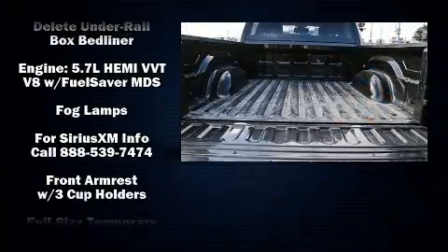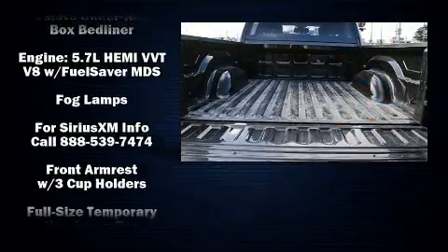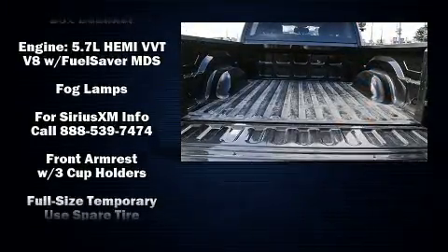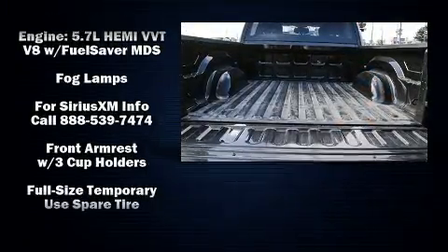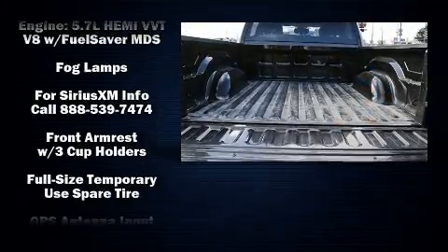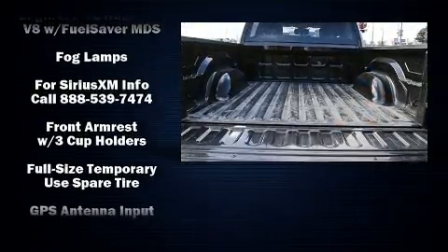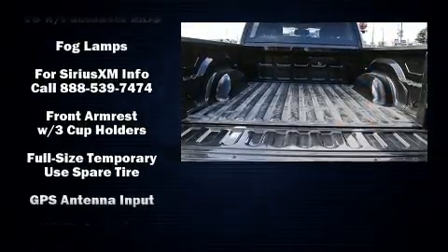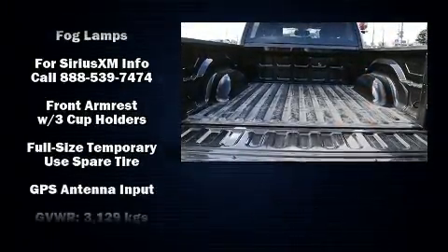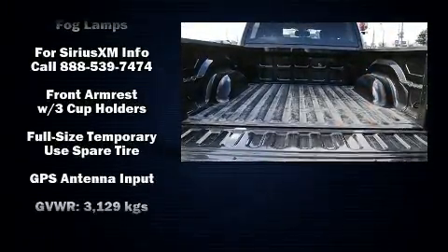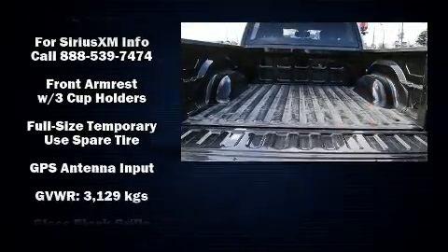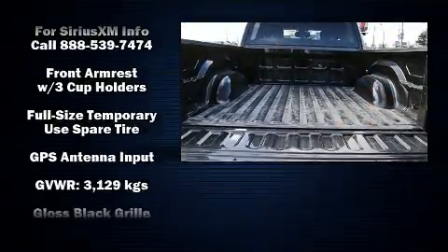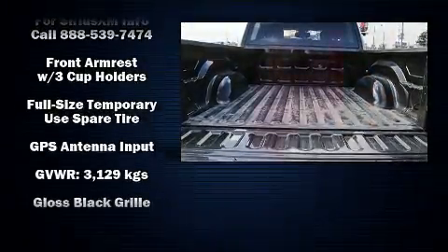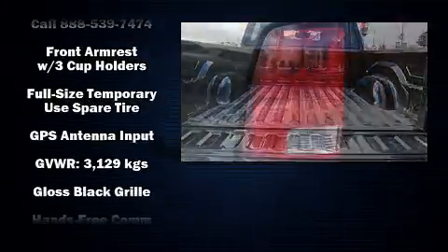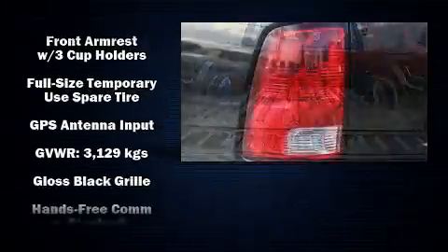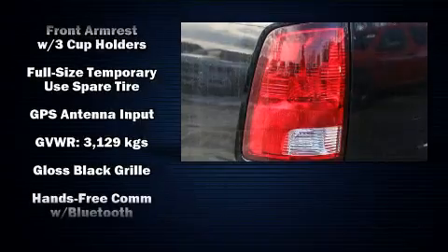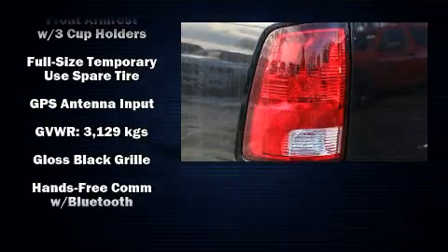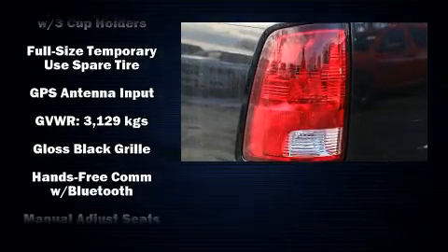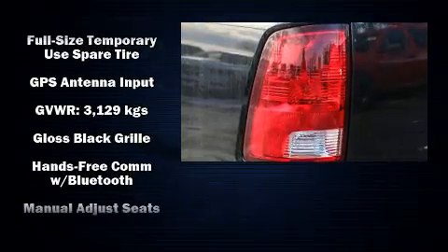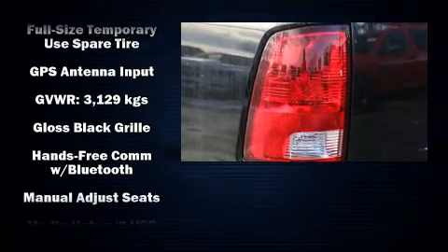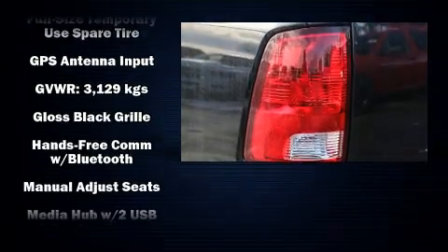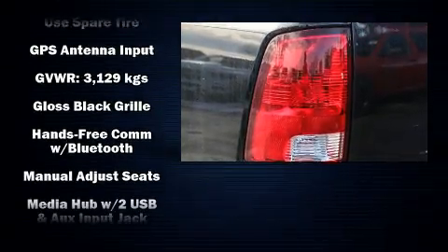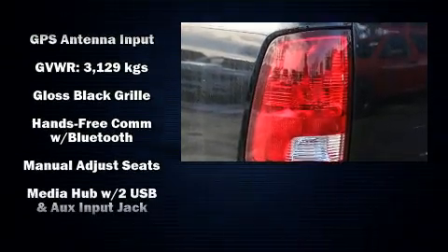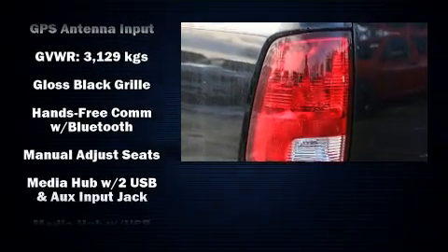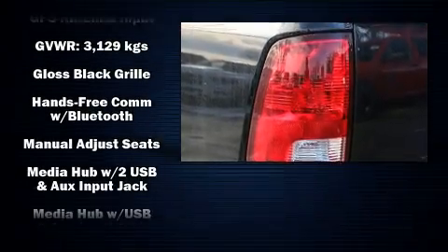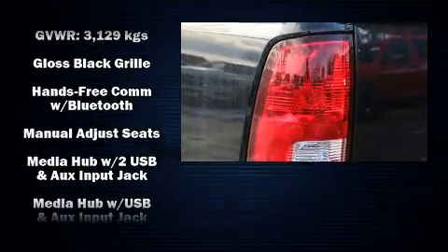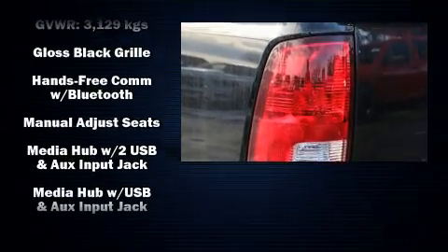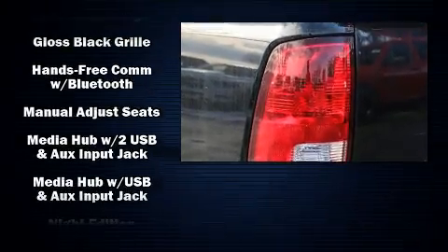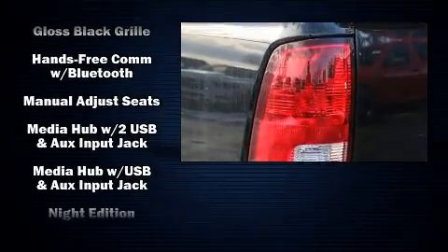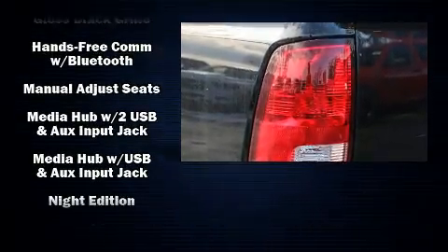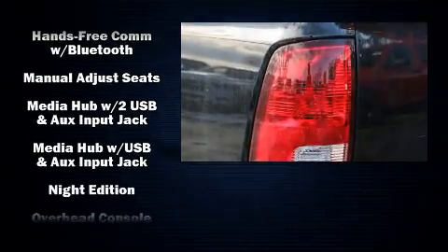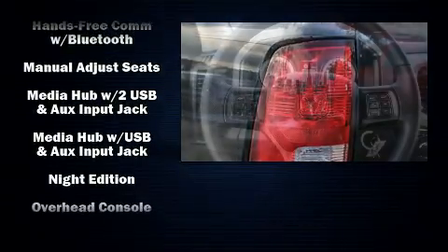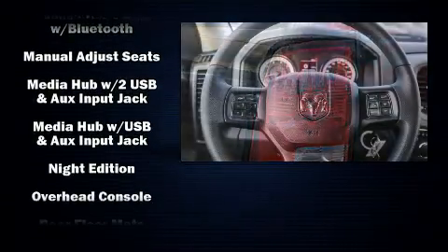Additional safety features include traction control, brake assist, ignition disabling, an emergency communication system, and four-wheel disc brakes with ABS.